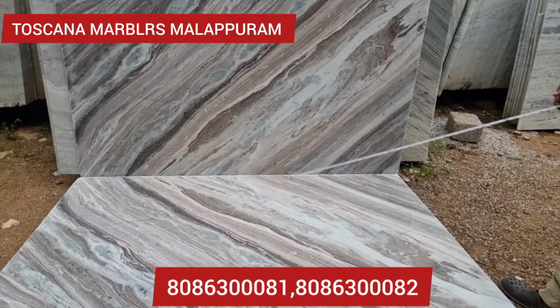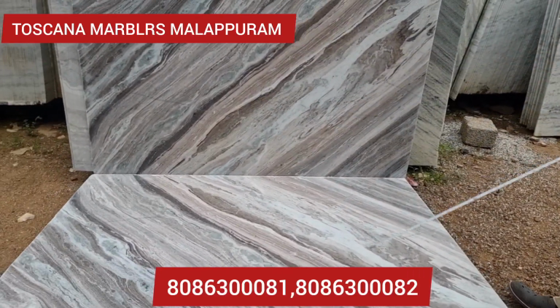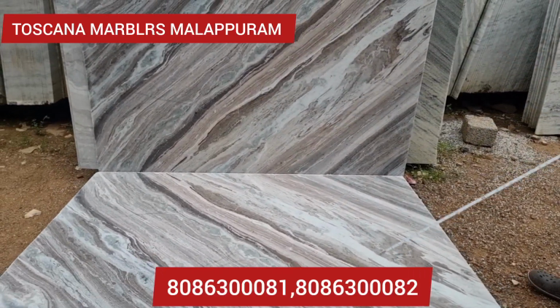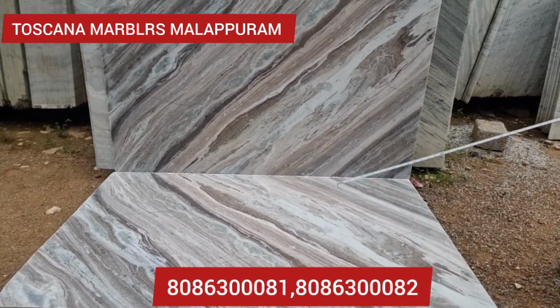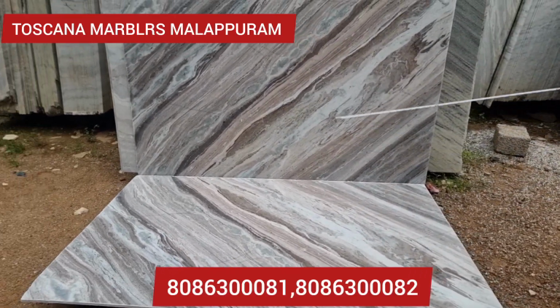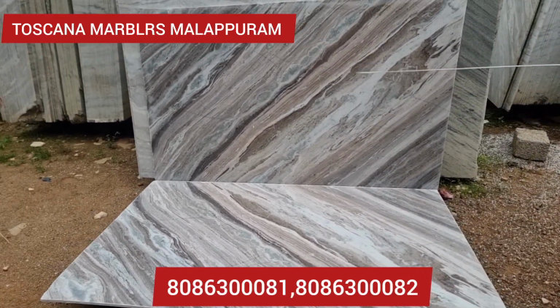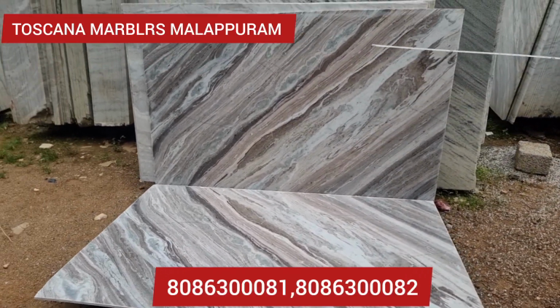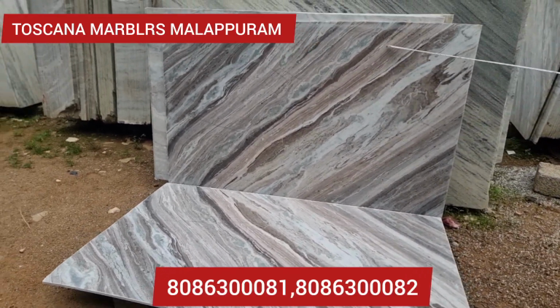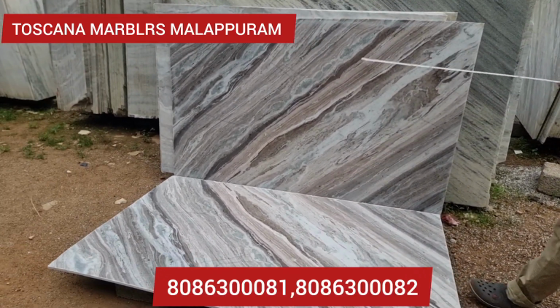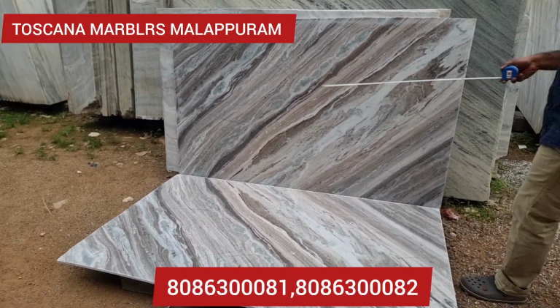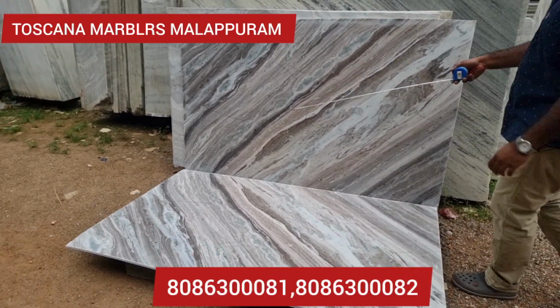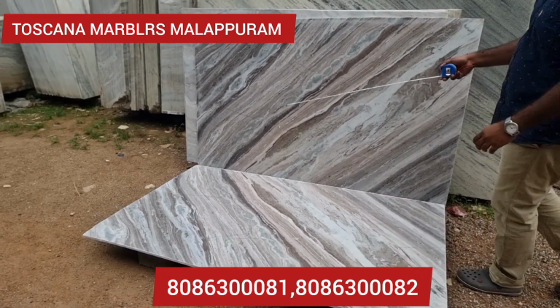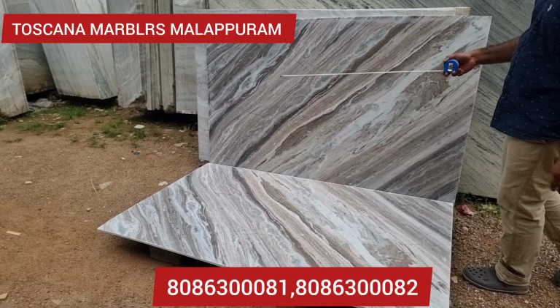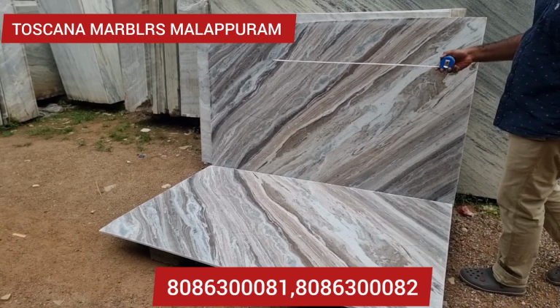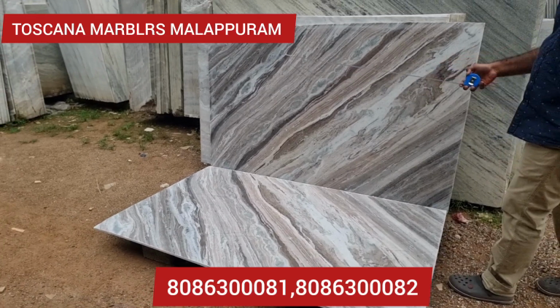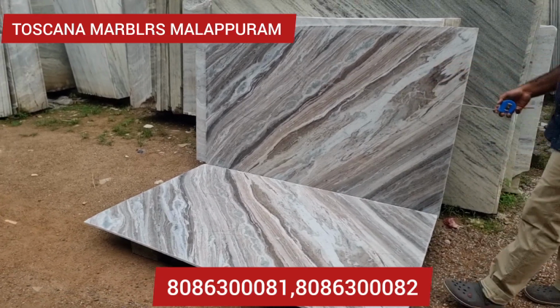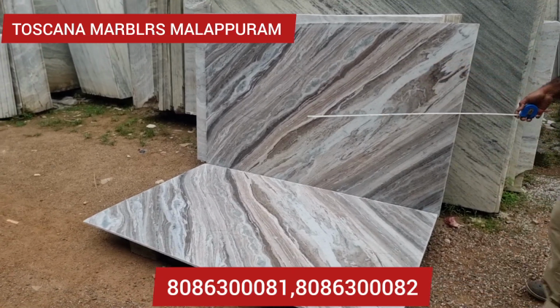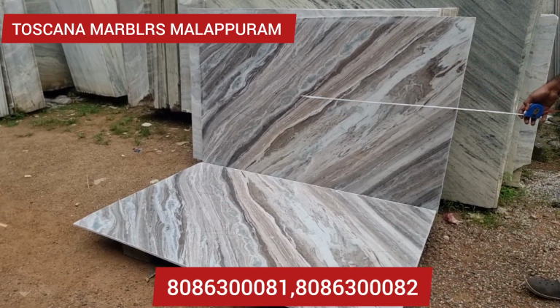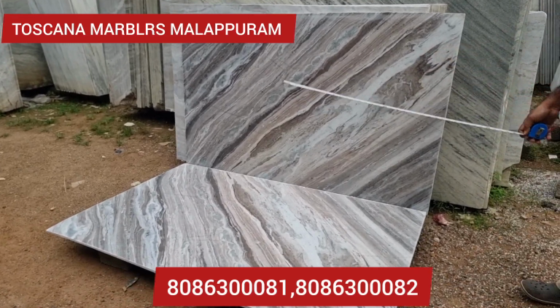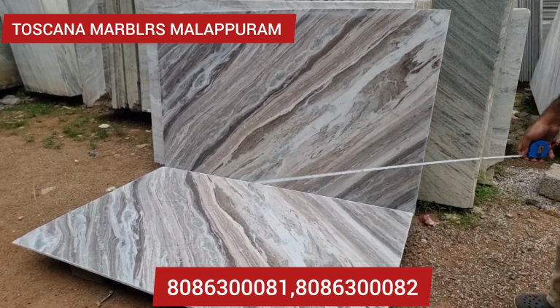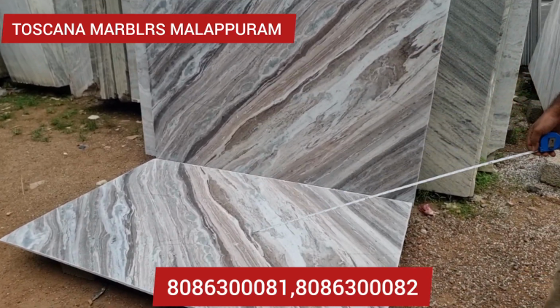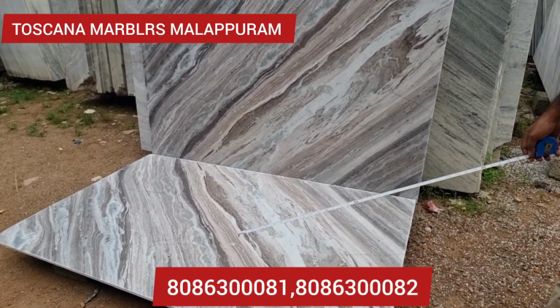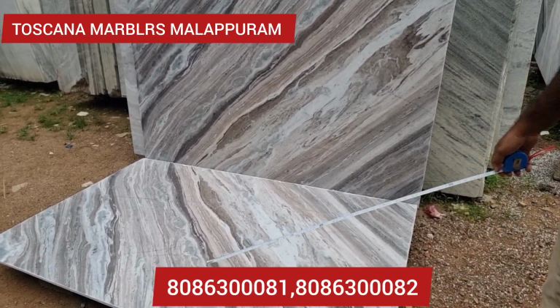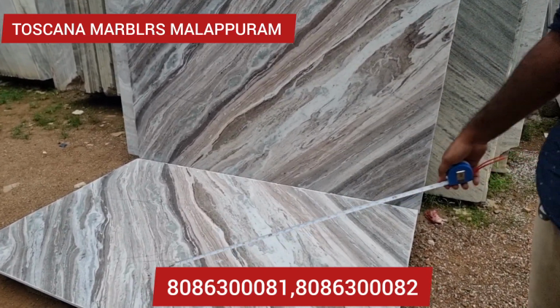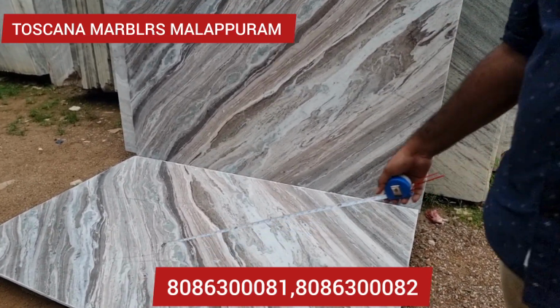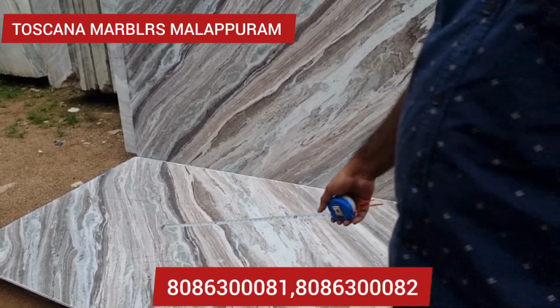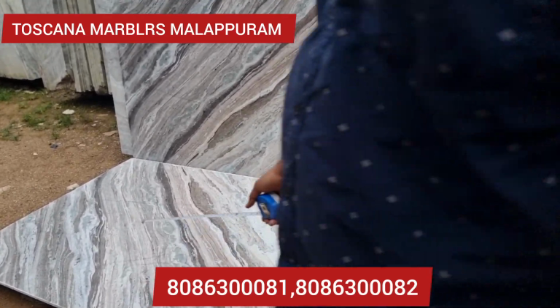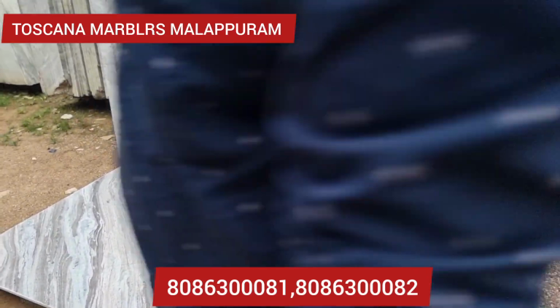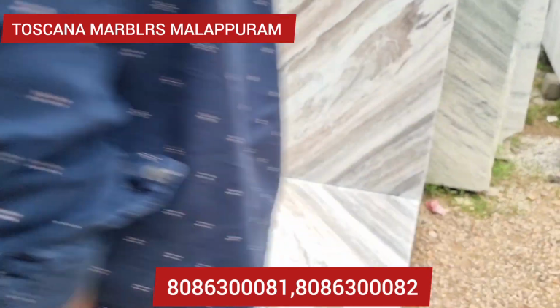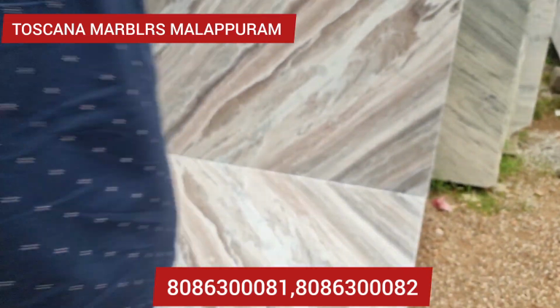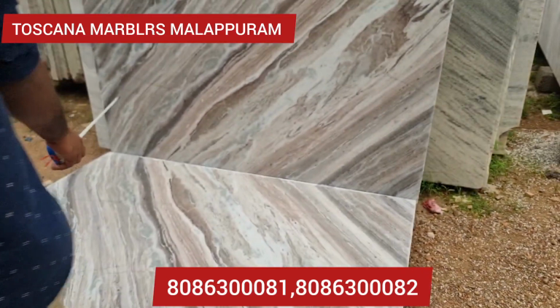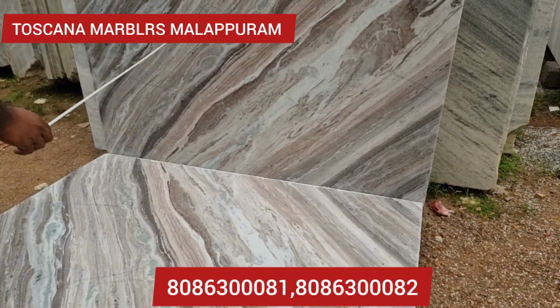I'll show you the material. I'll show you the entire square feet. I'll show you the material and the filling.